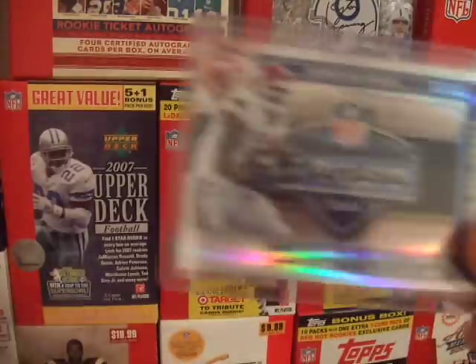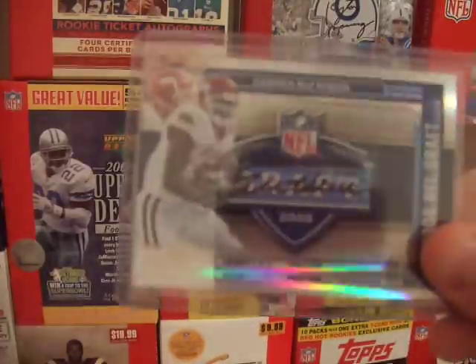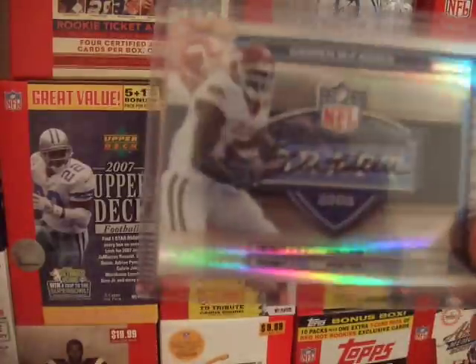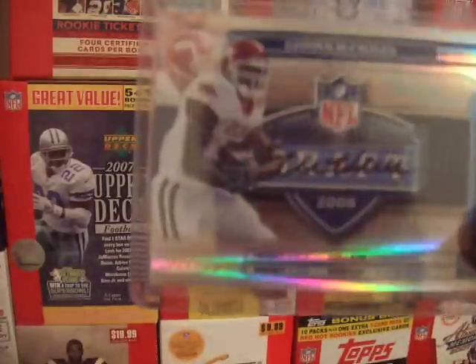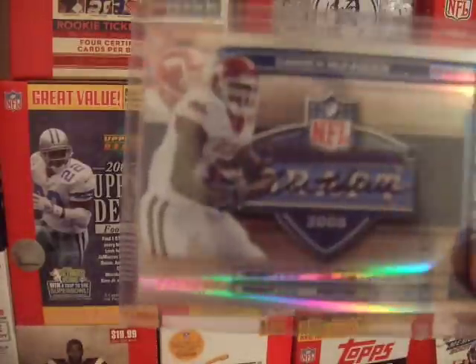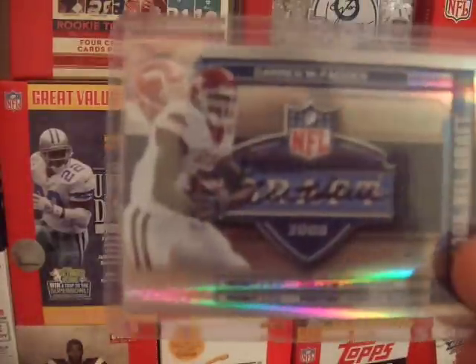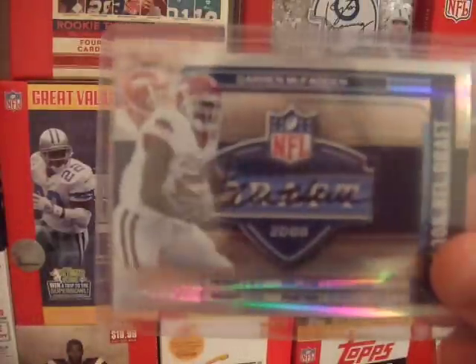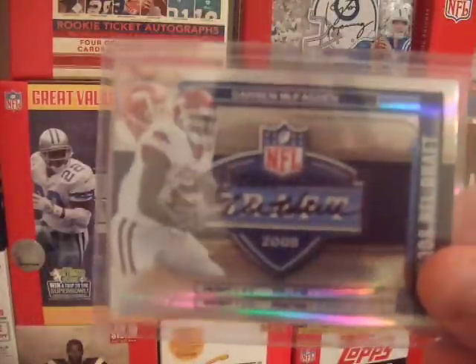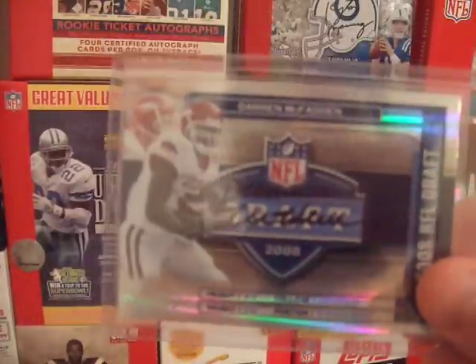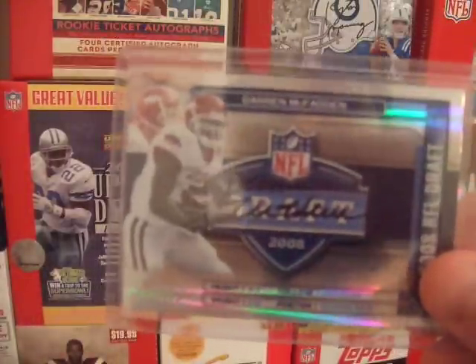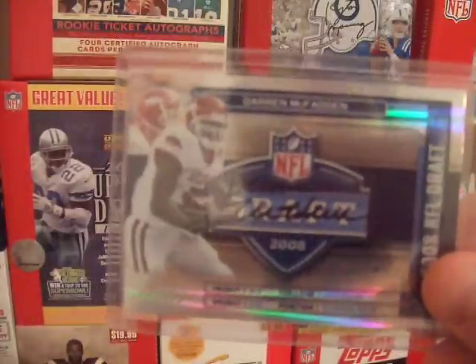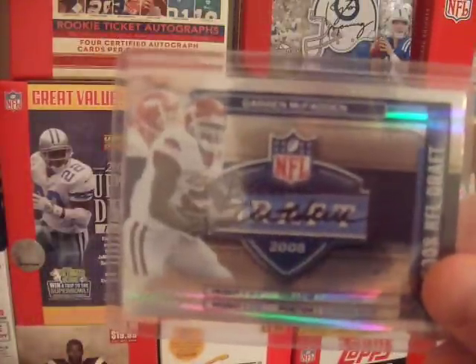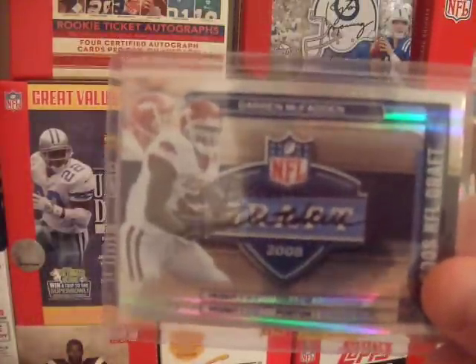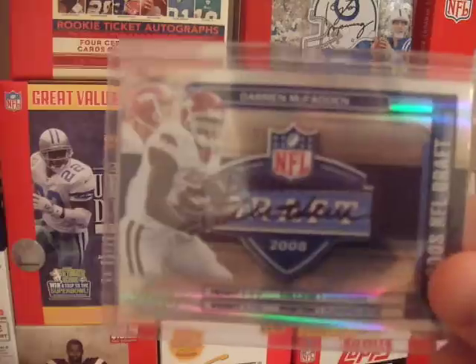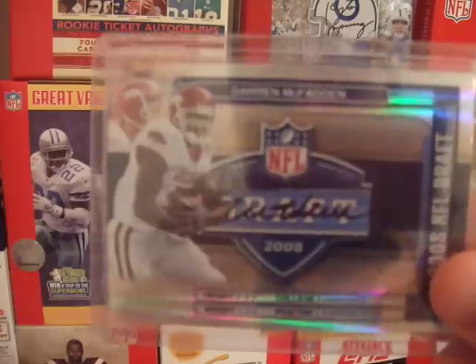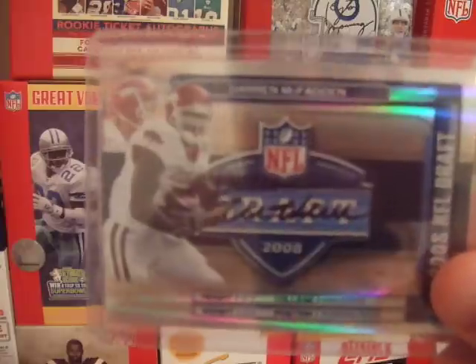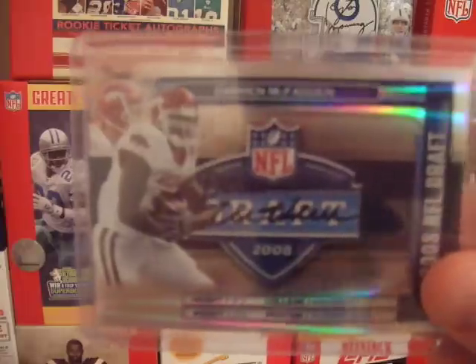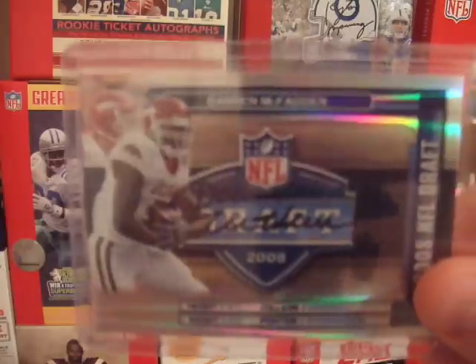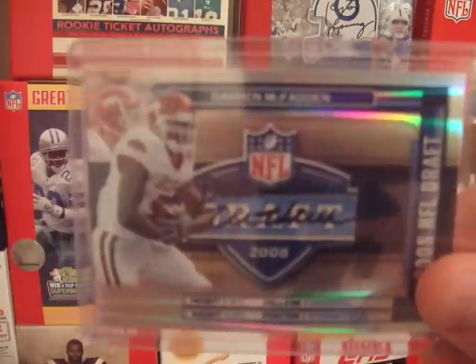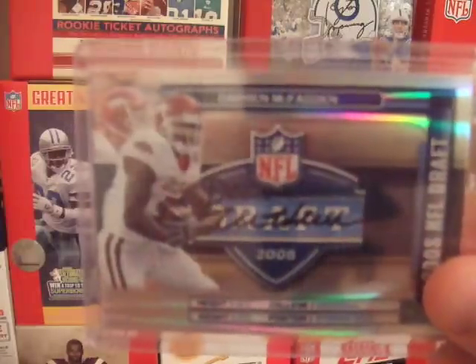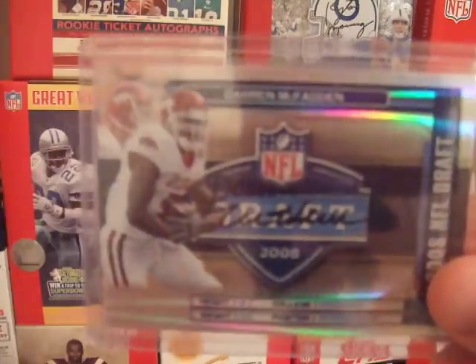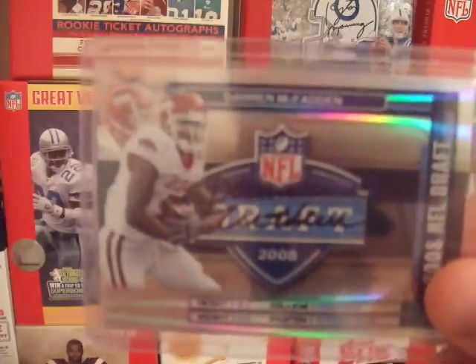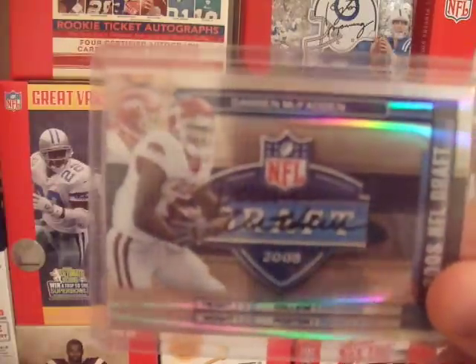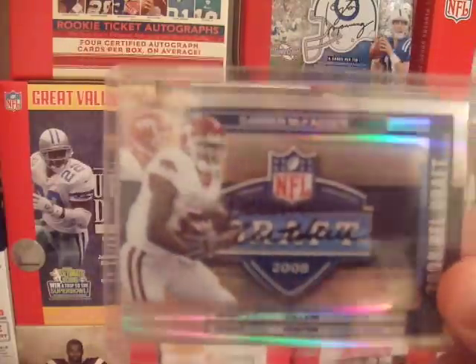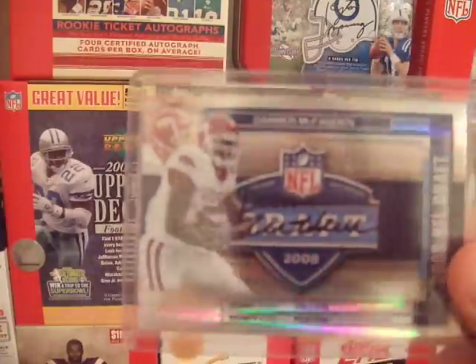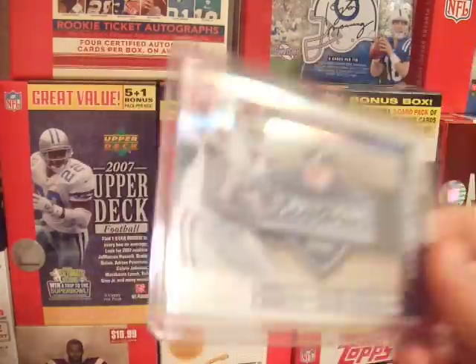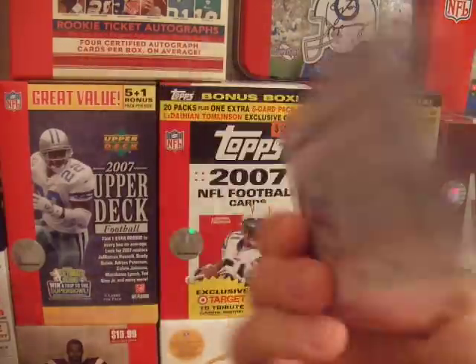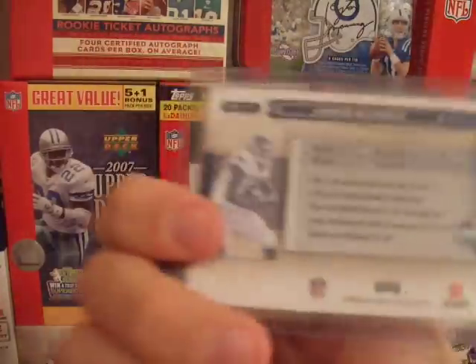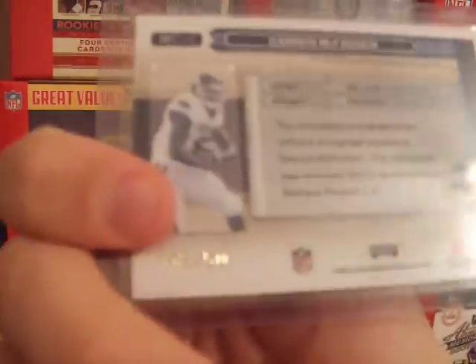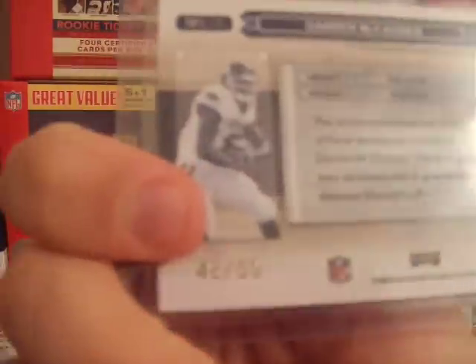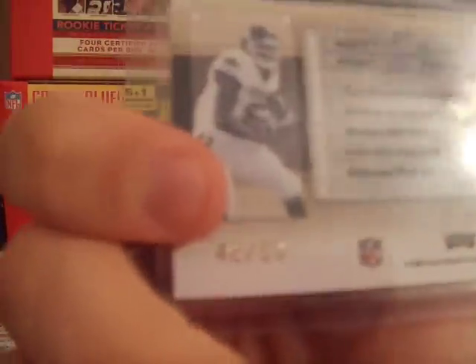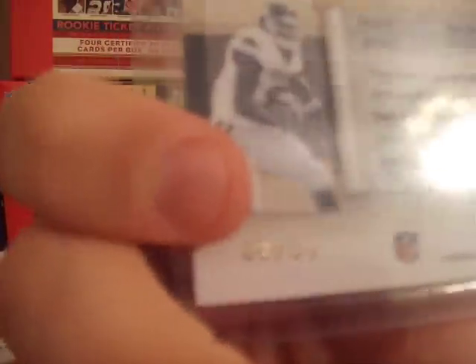I have my Darren McFadden auto from Prestige this year, numbered out of 50.